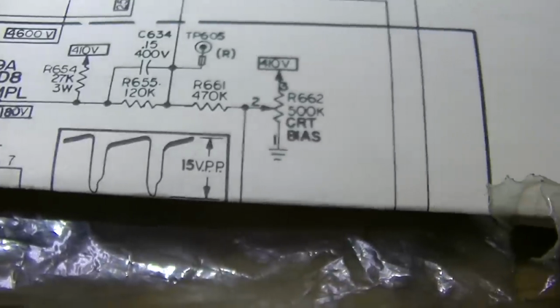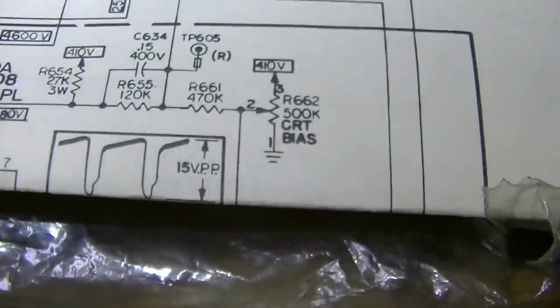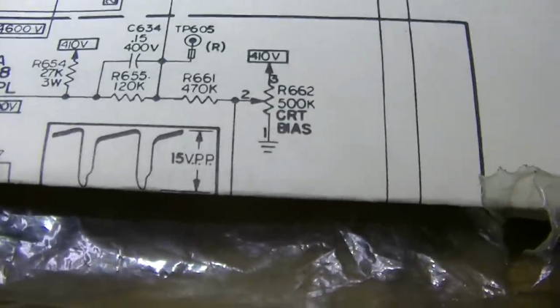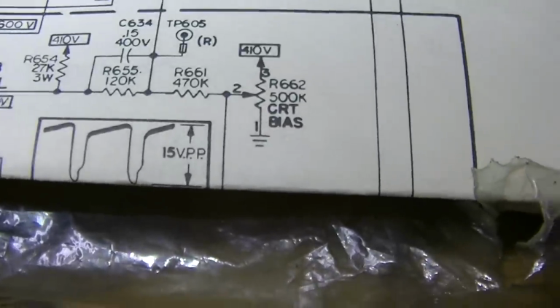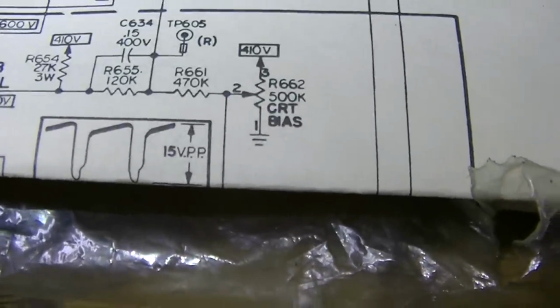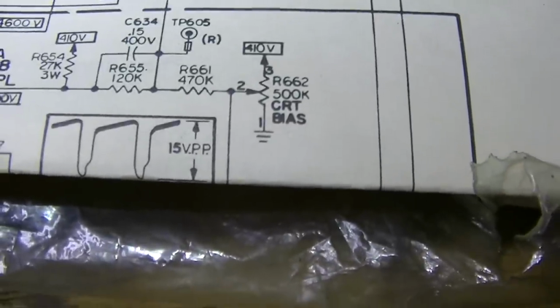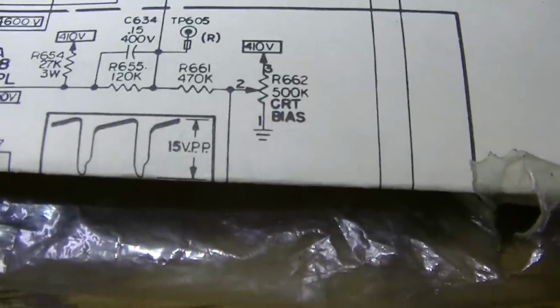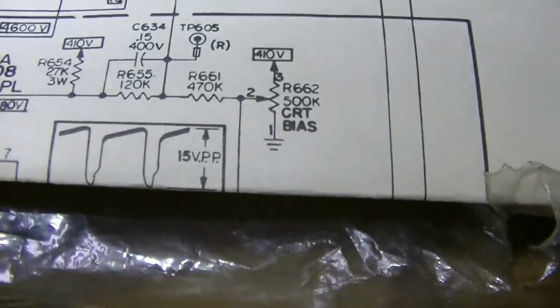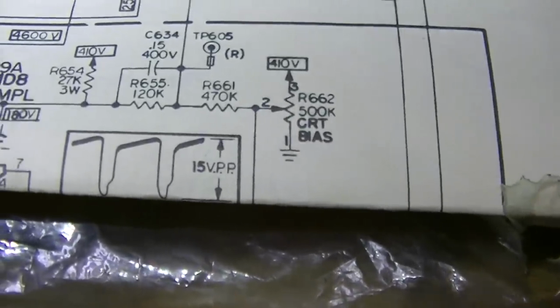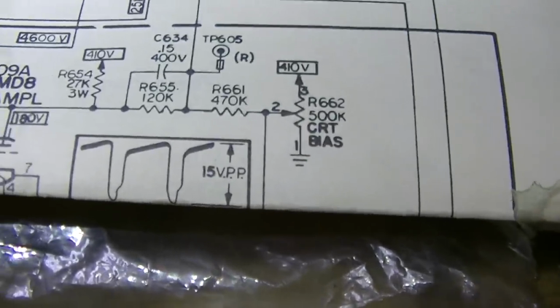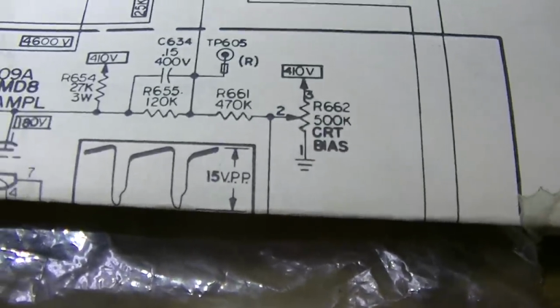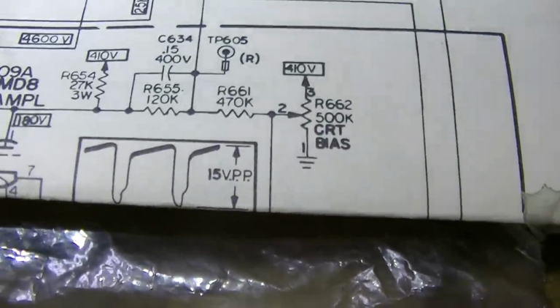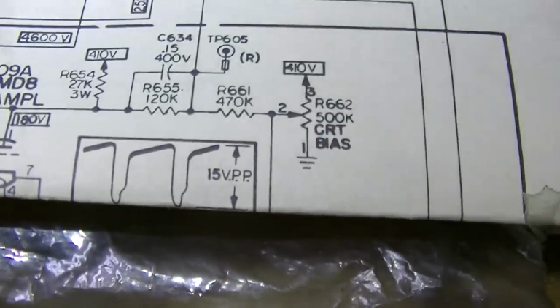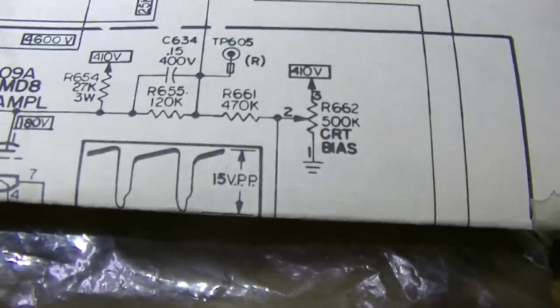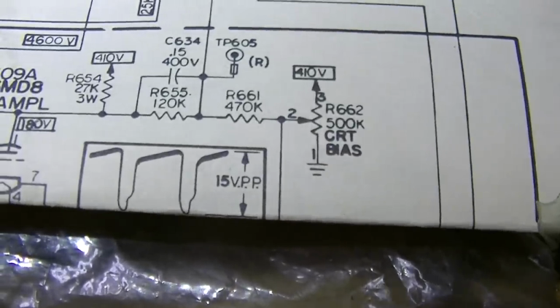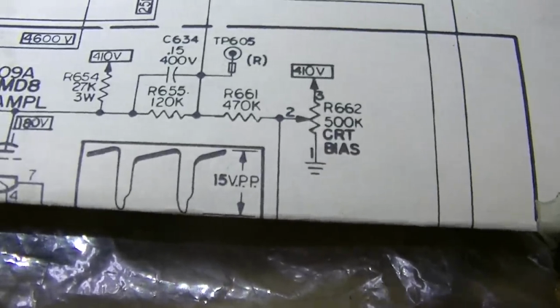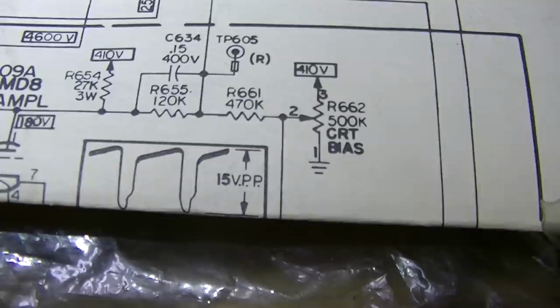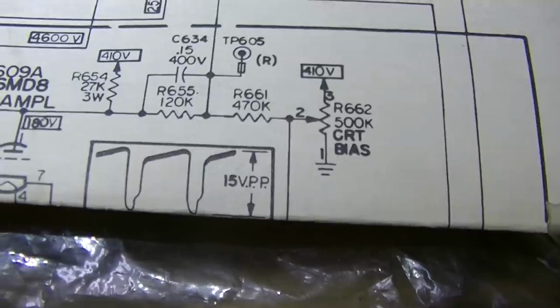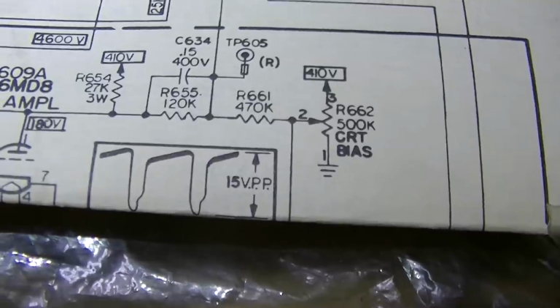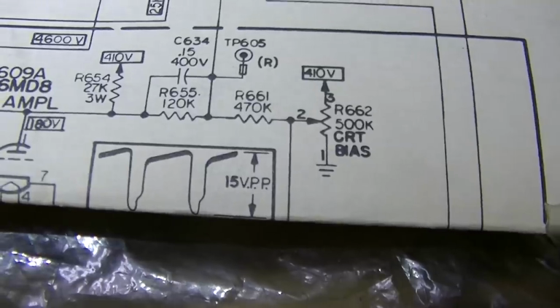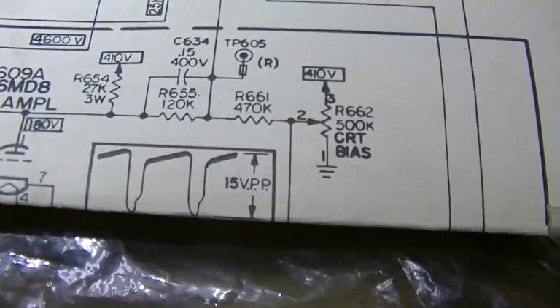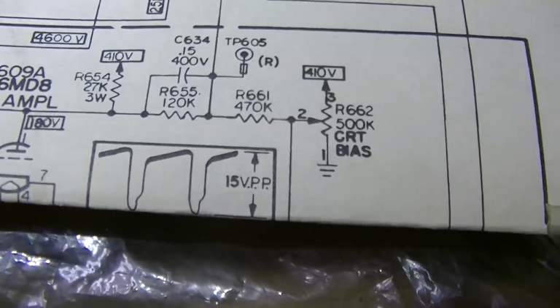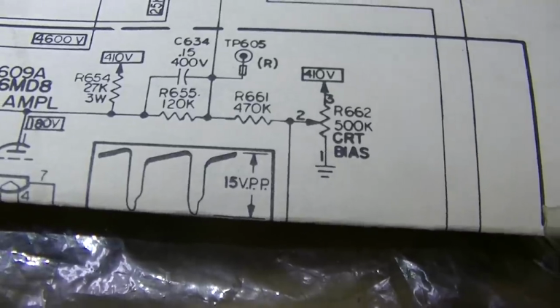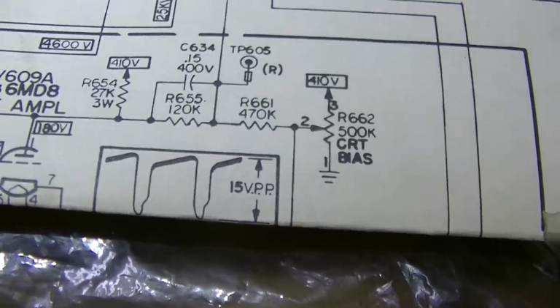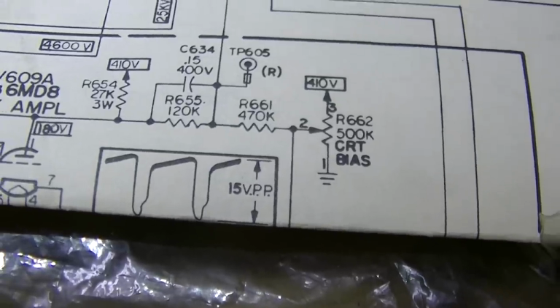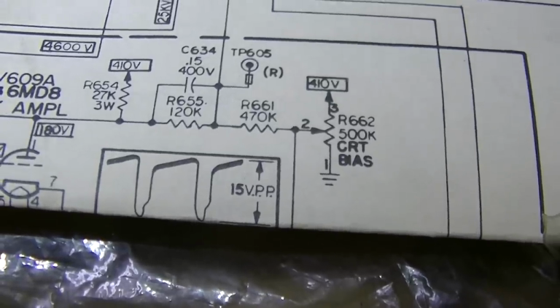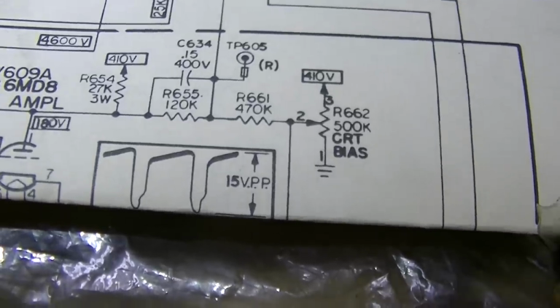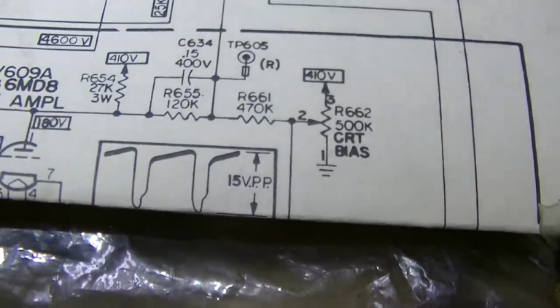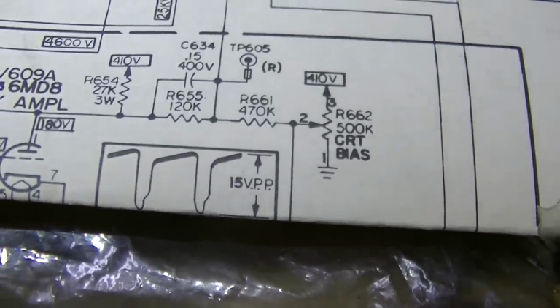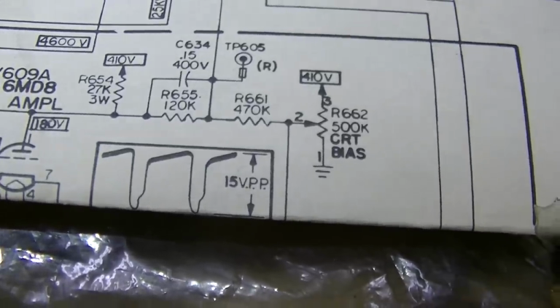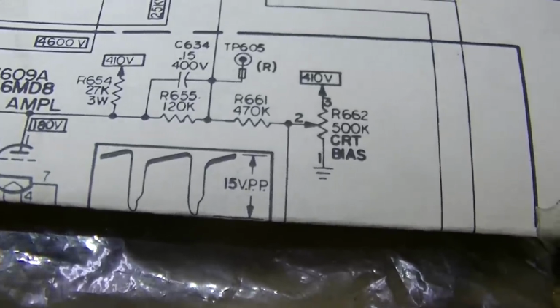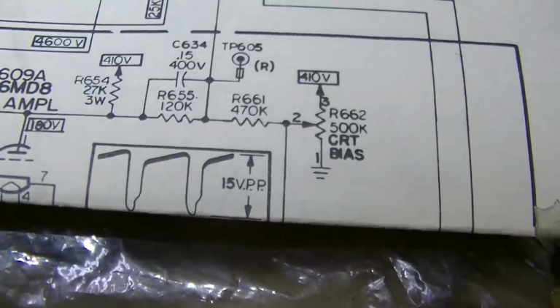So we need a new 500k pot. Interesting failure.